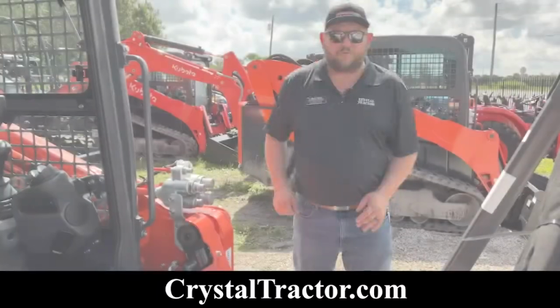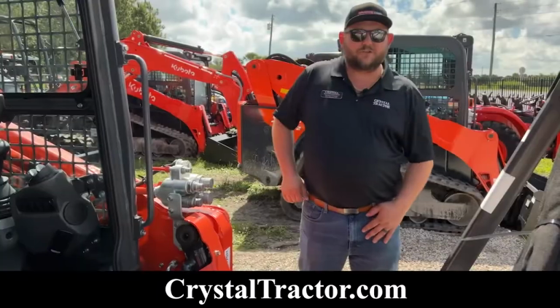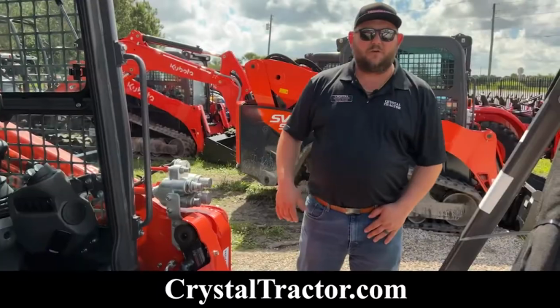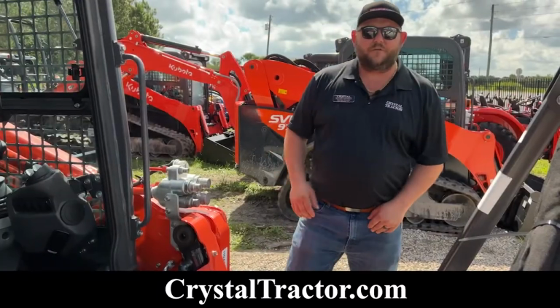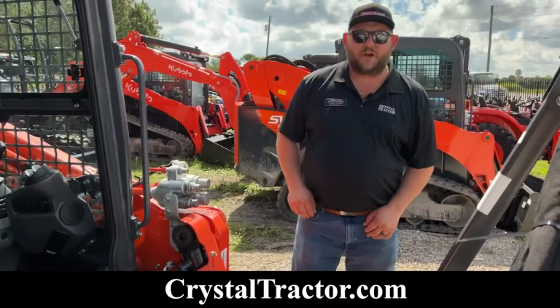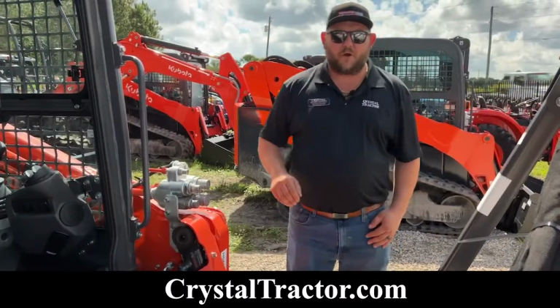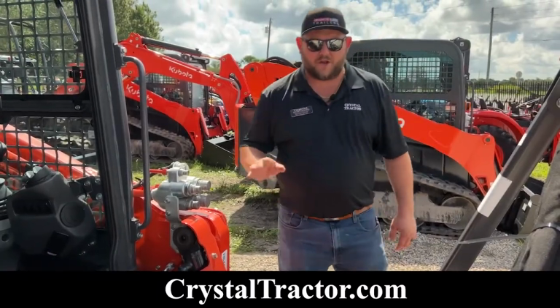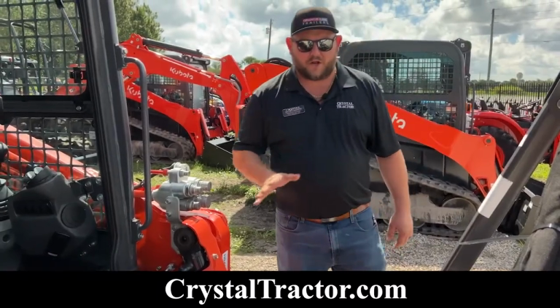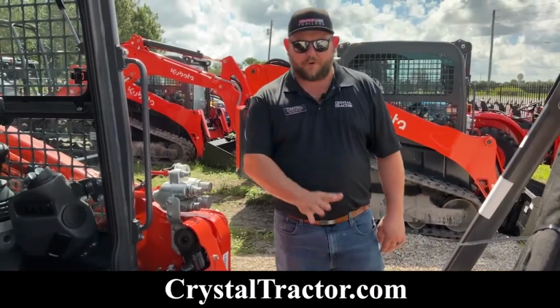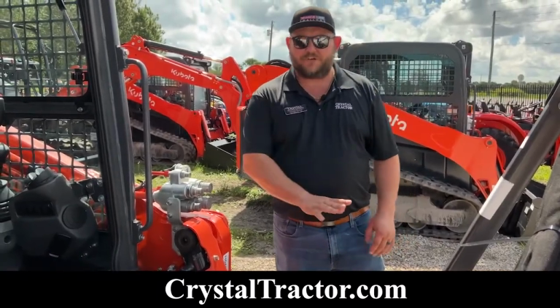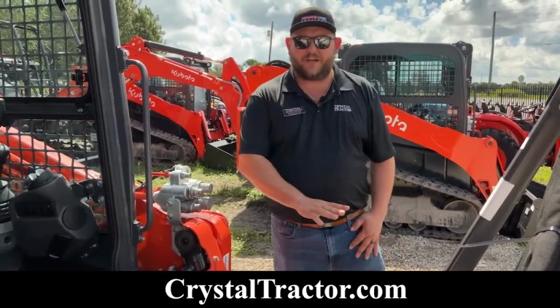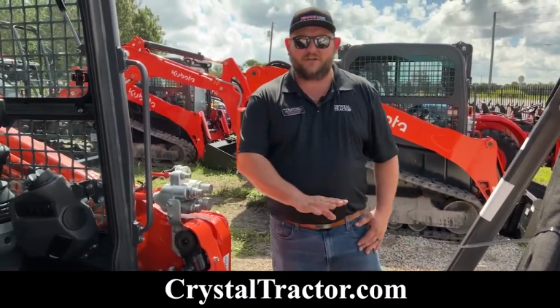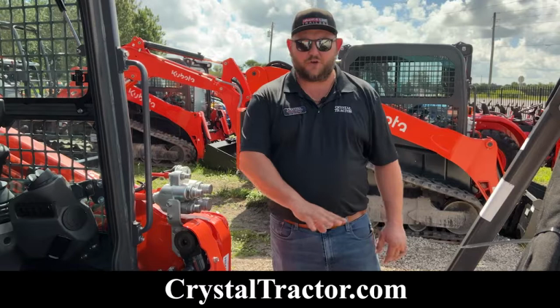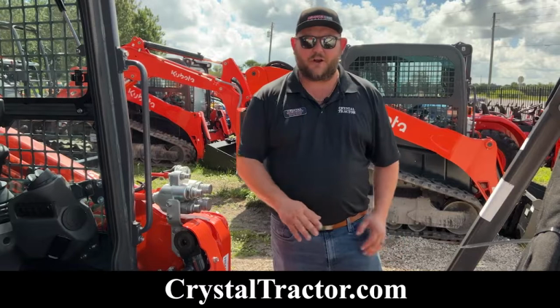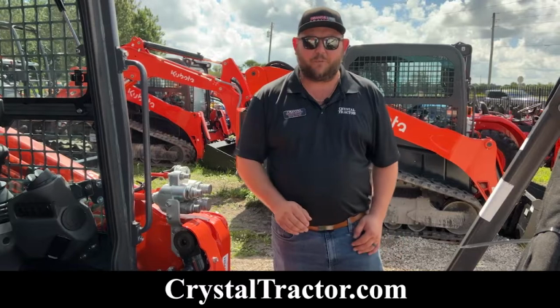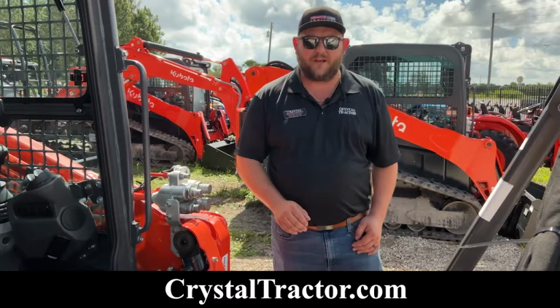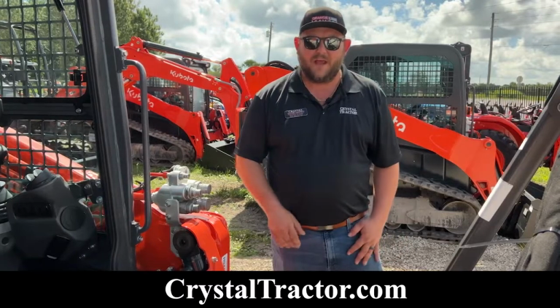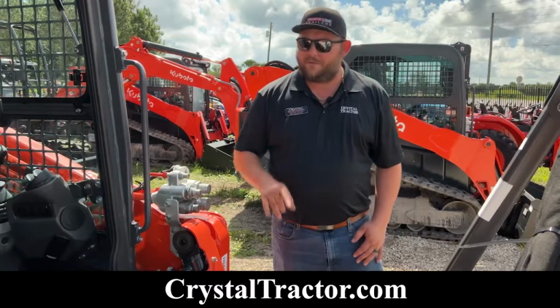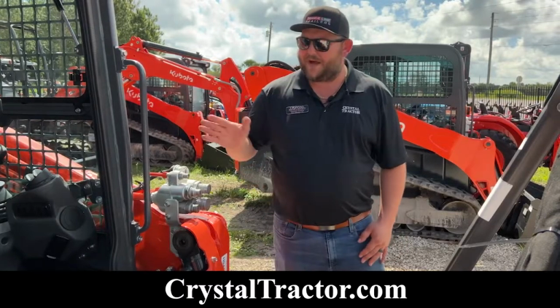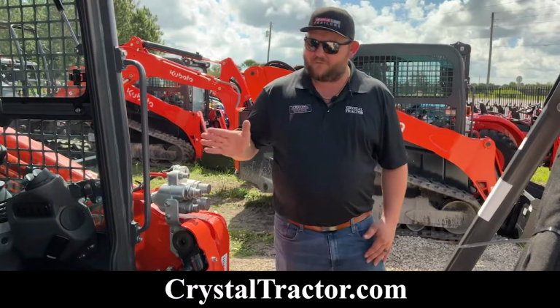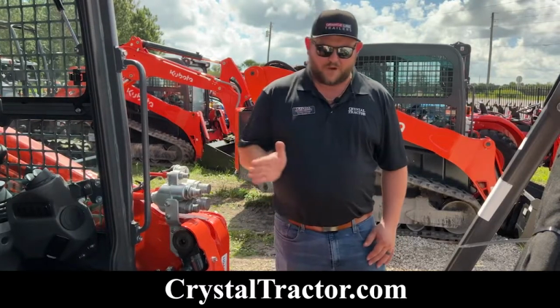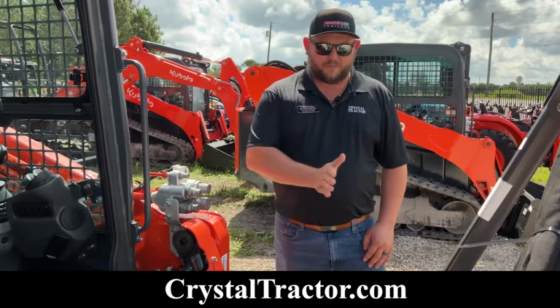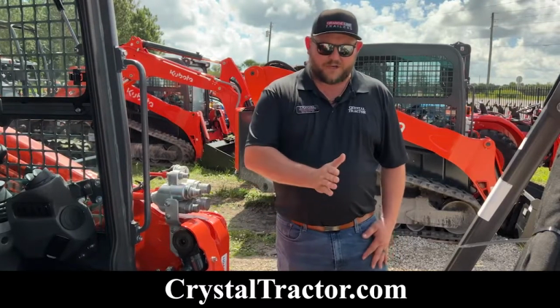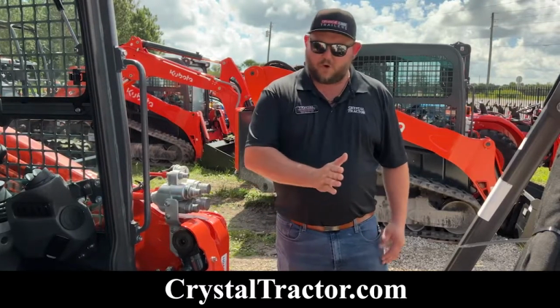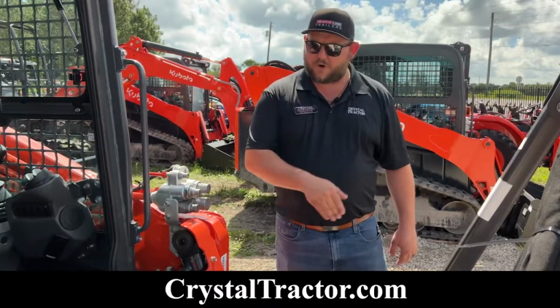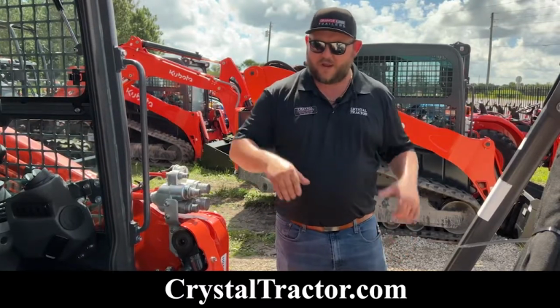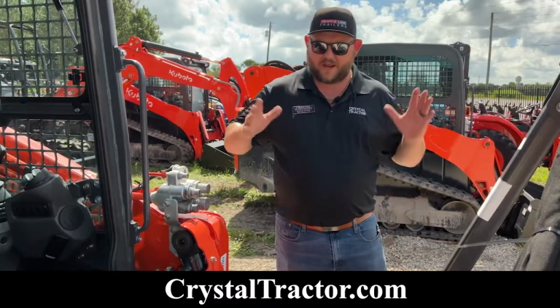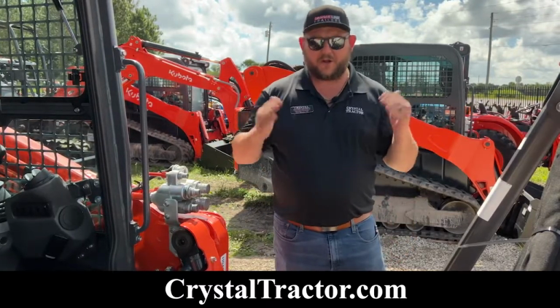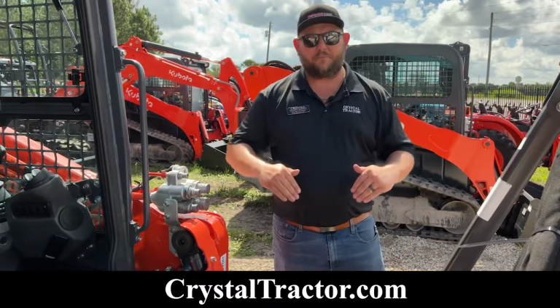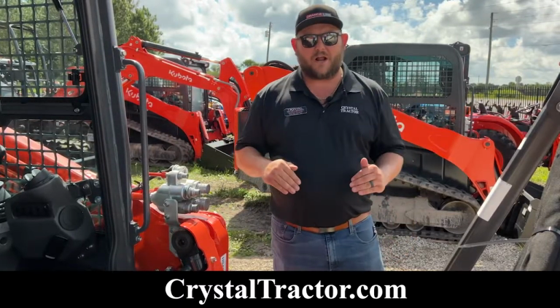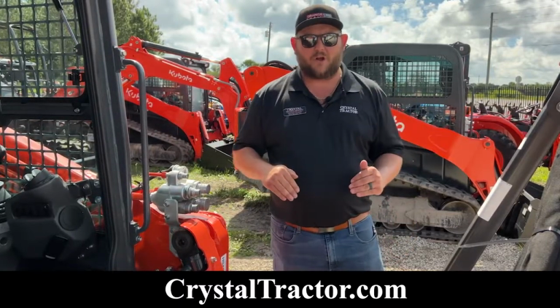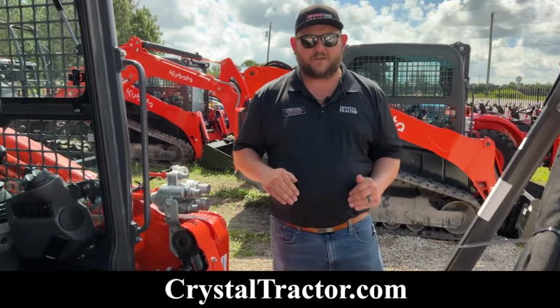So first off, you're going to go ahead and hook up your machine to your implement by running the machine forward and hooking up your hydraulics.